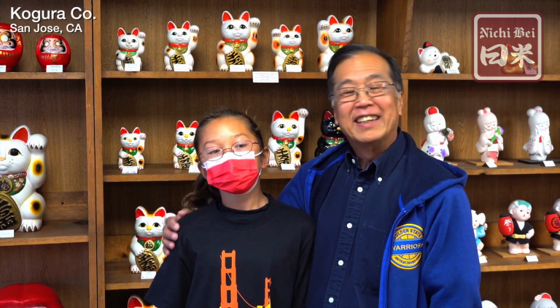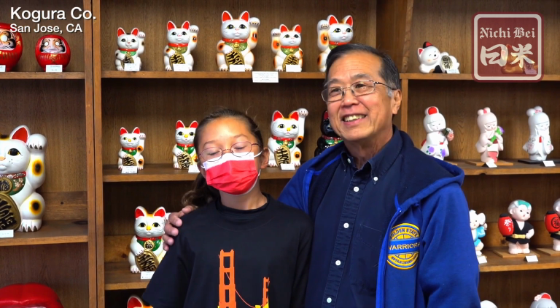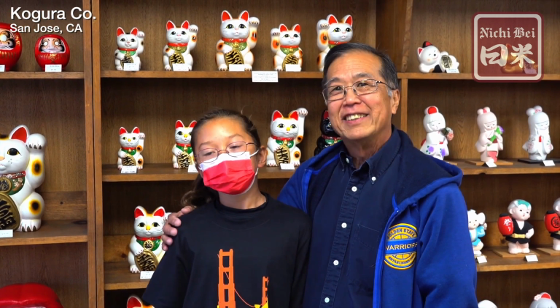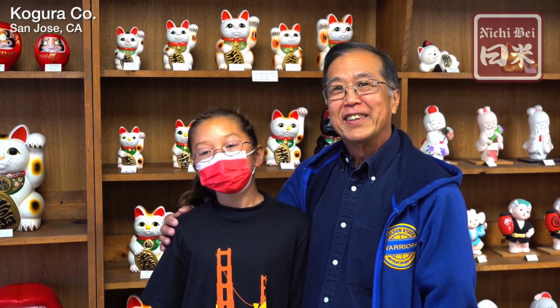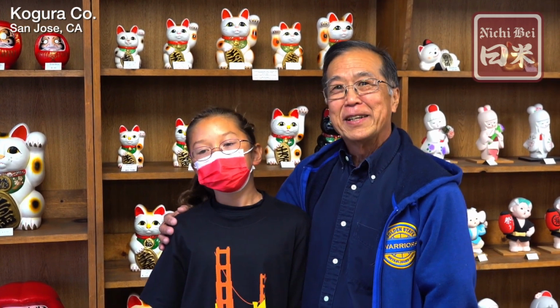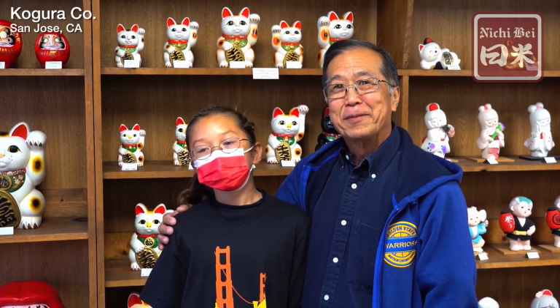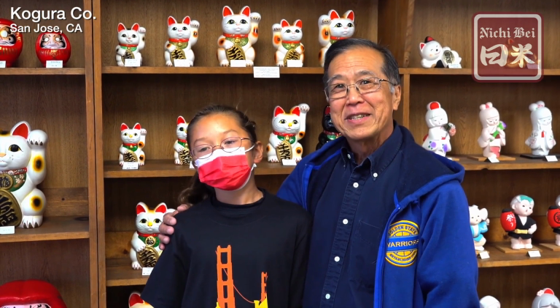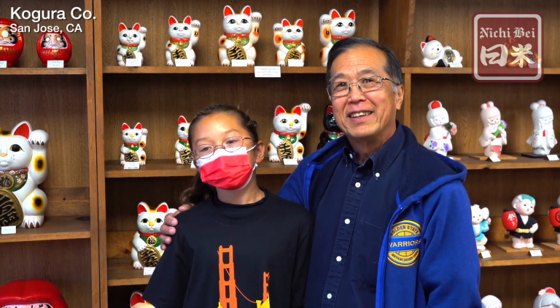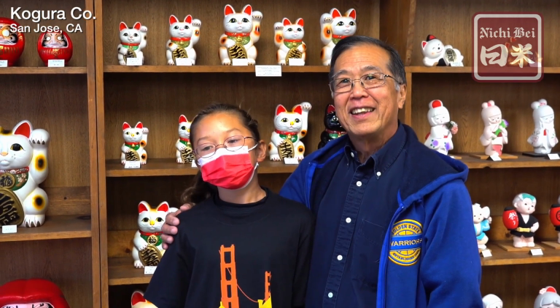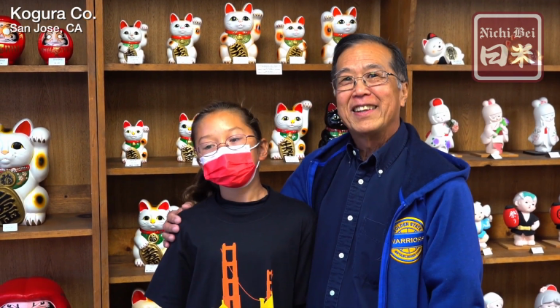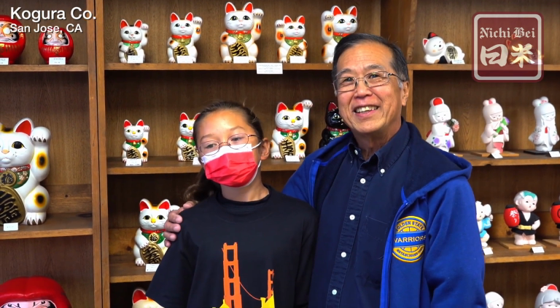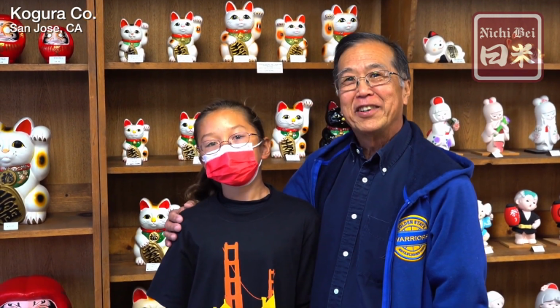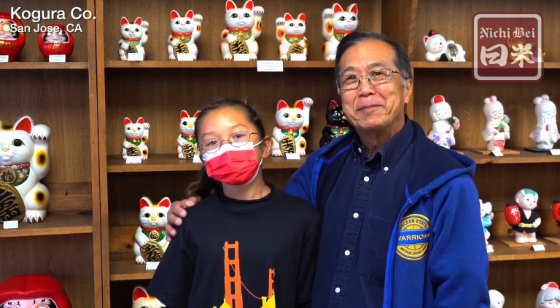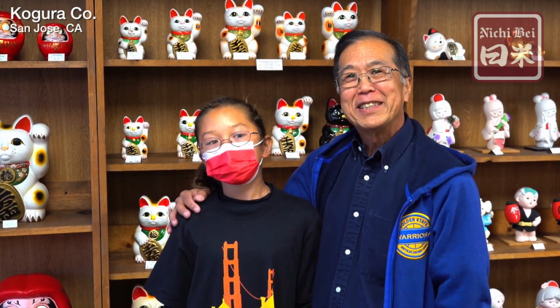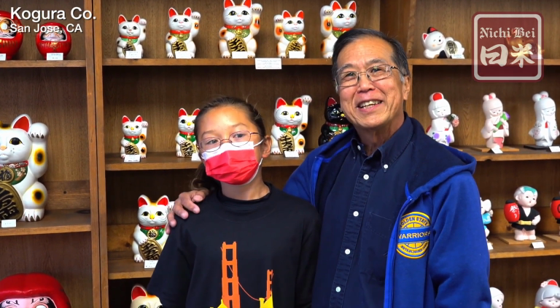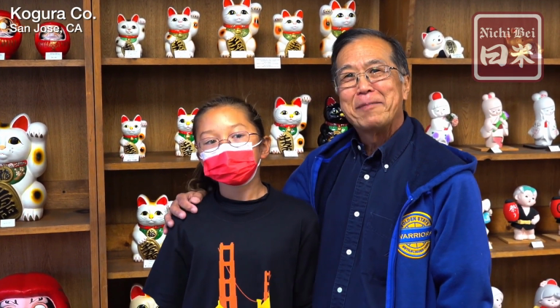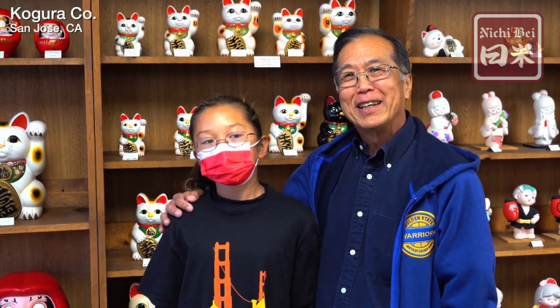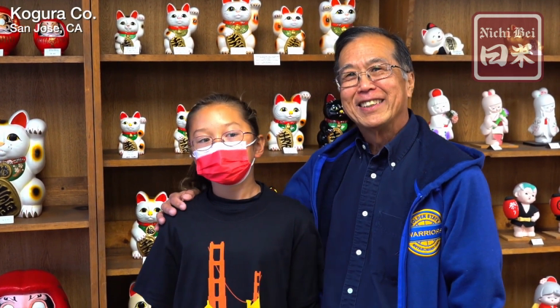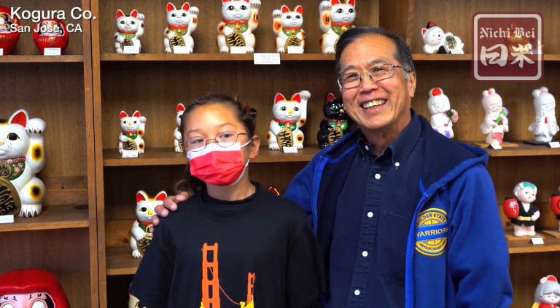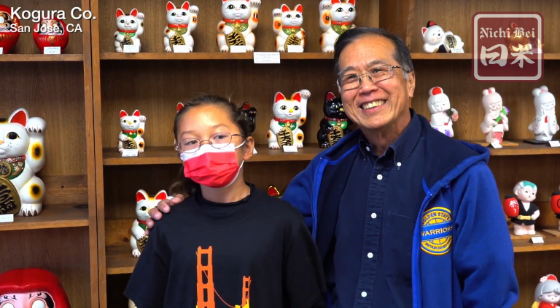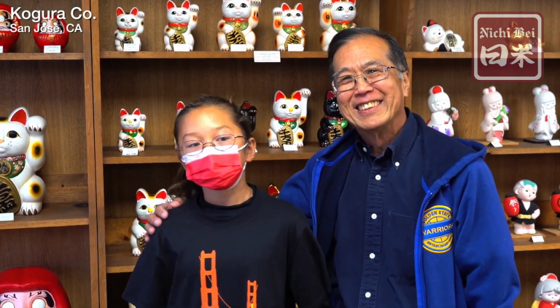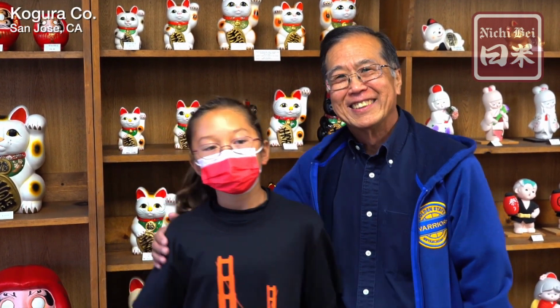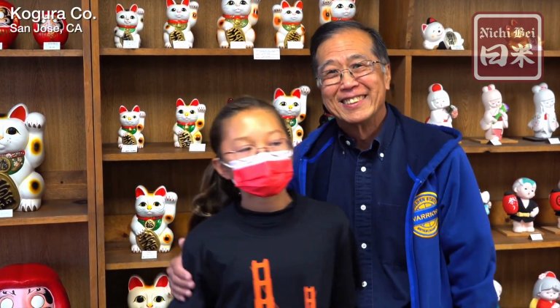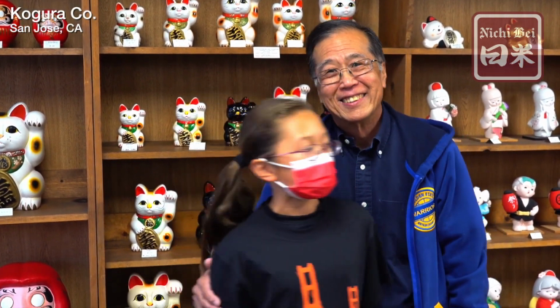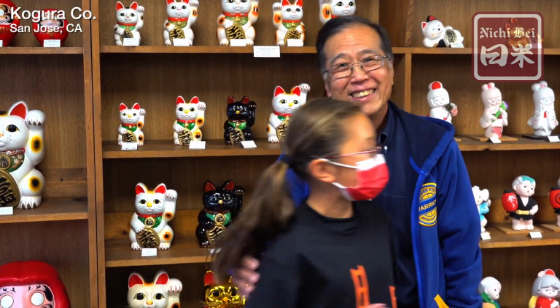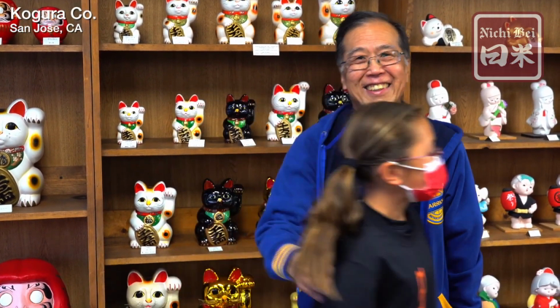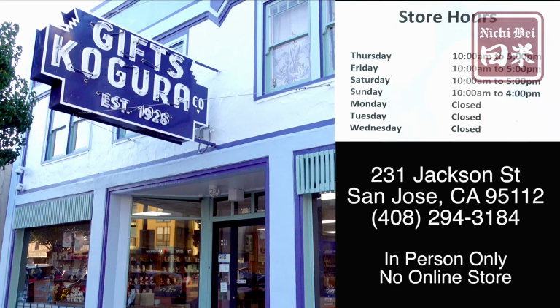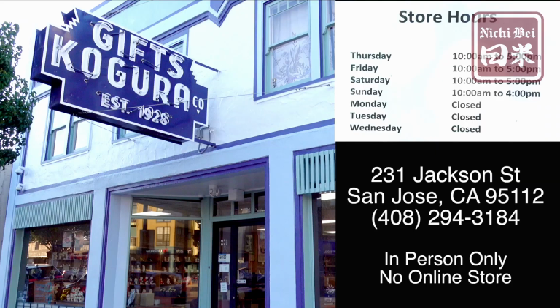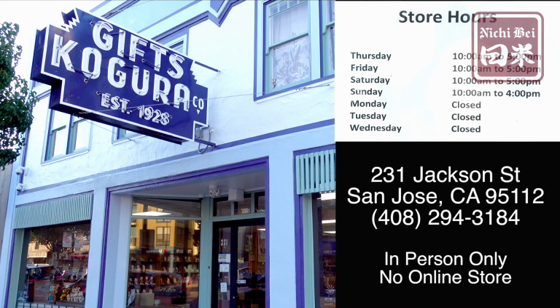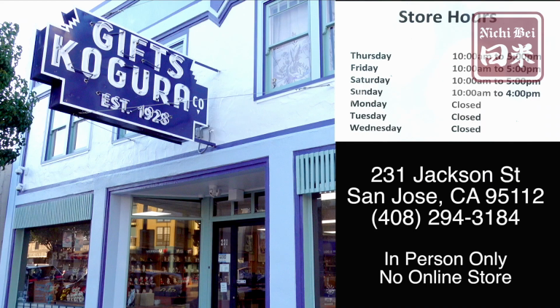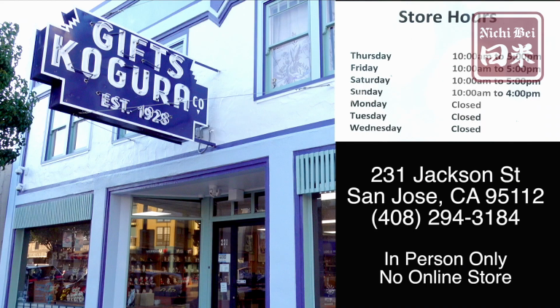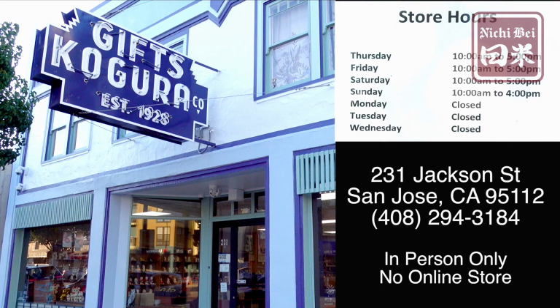Thank you to the Nichibei Foundation for providing us the opportunity to show our store and the different items. Thank you very much, and happy holidays!